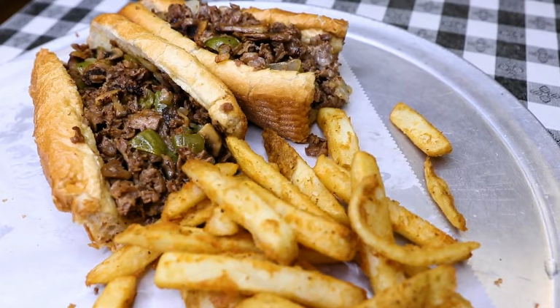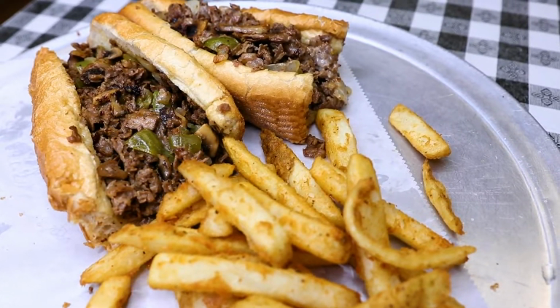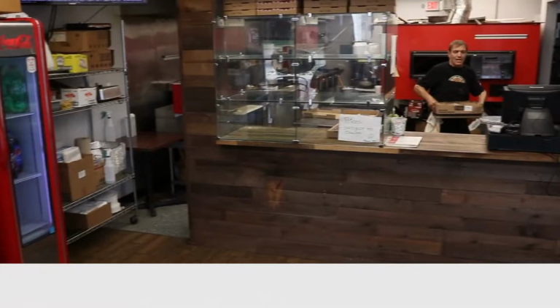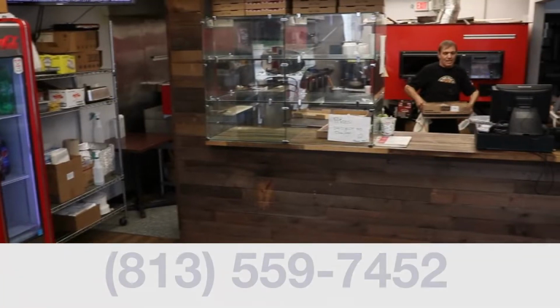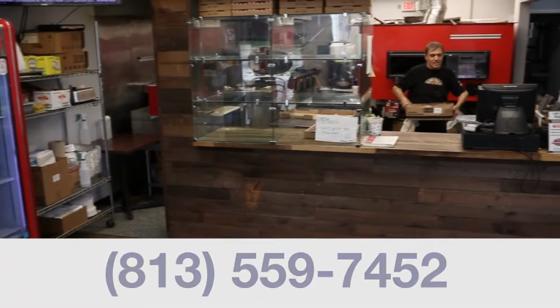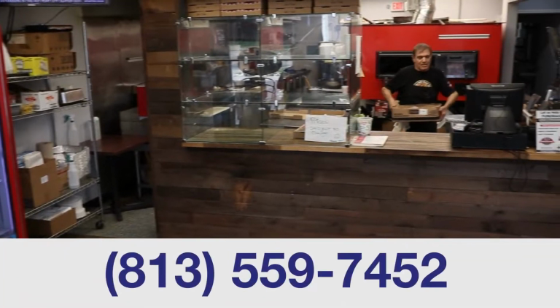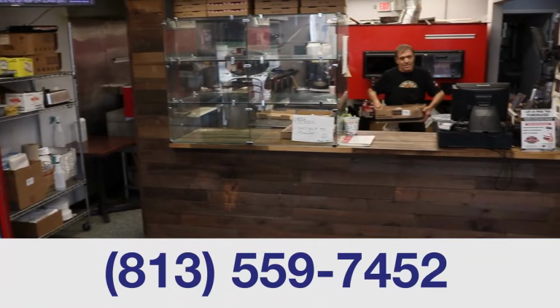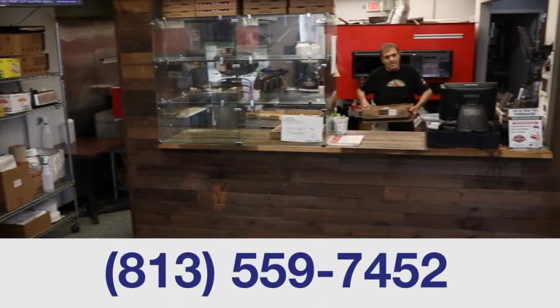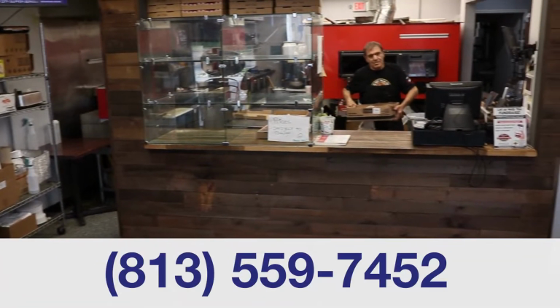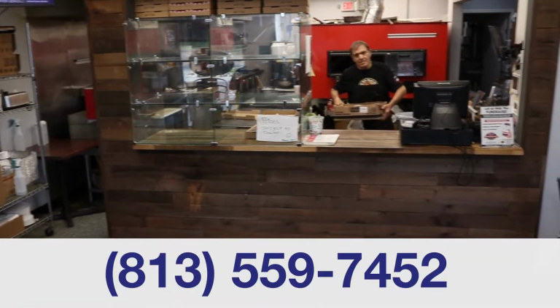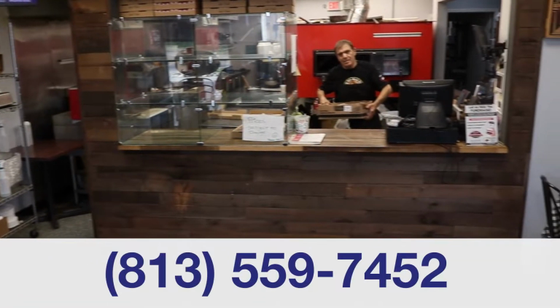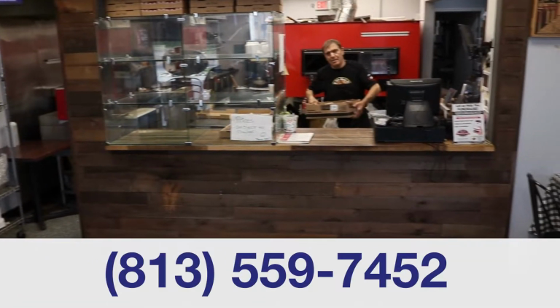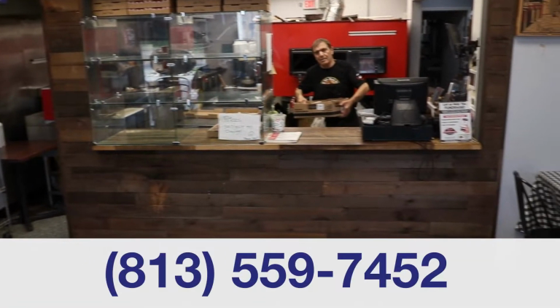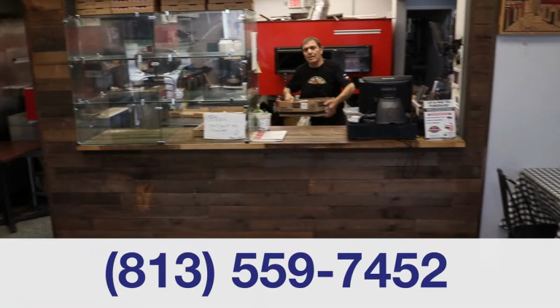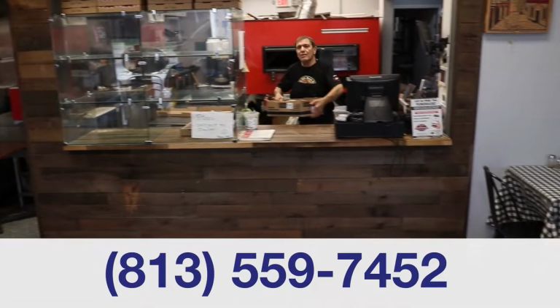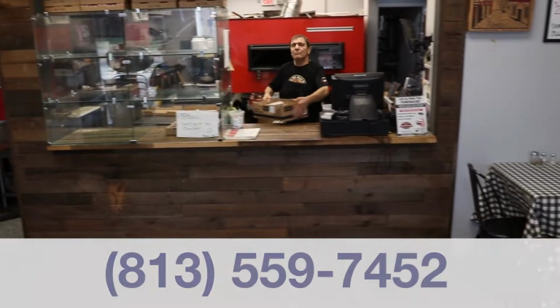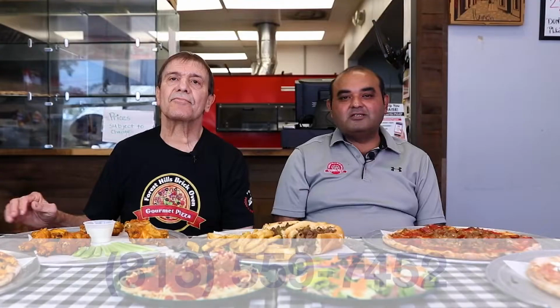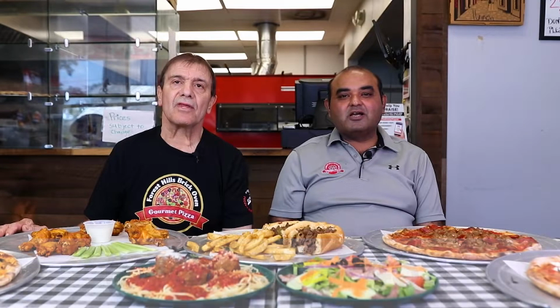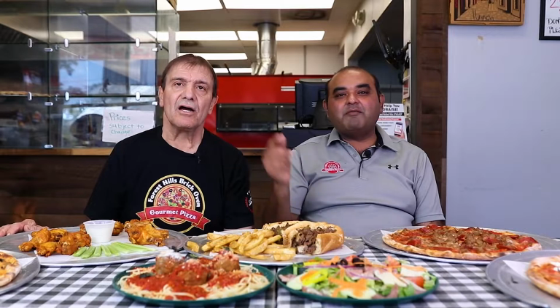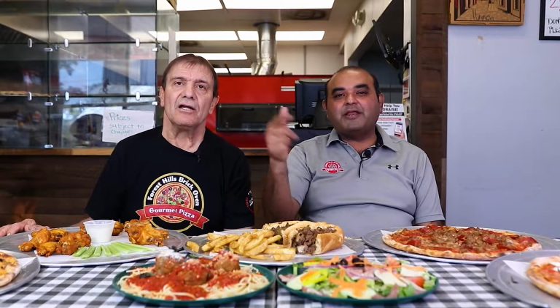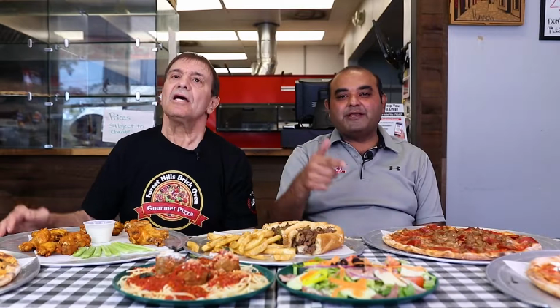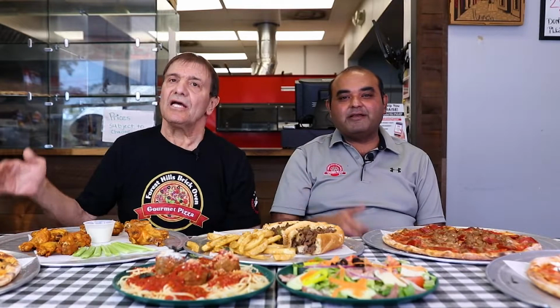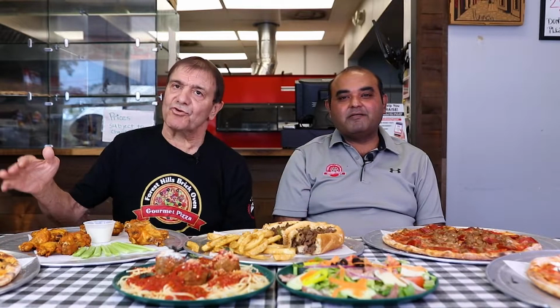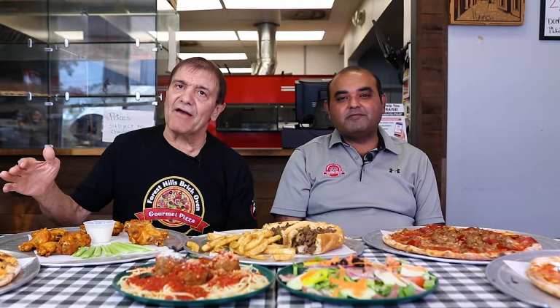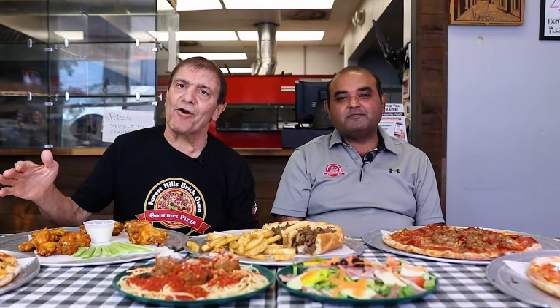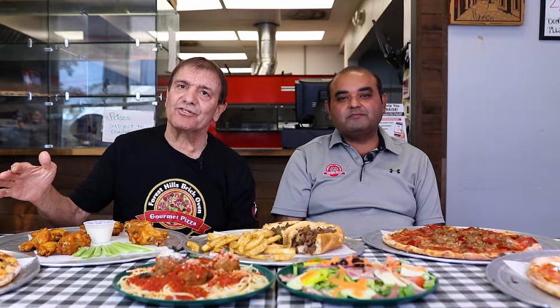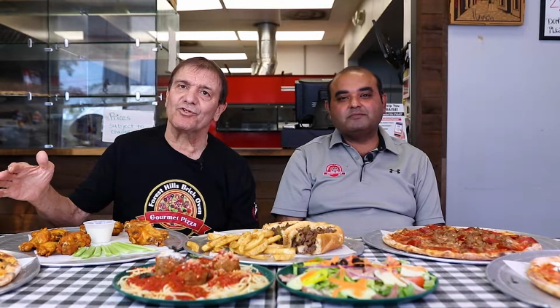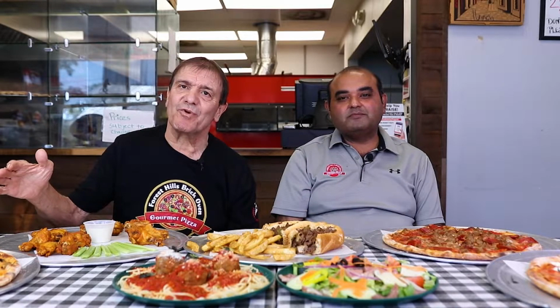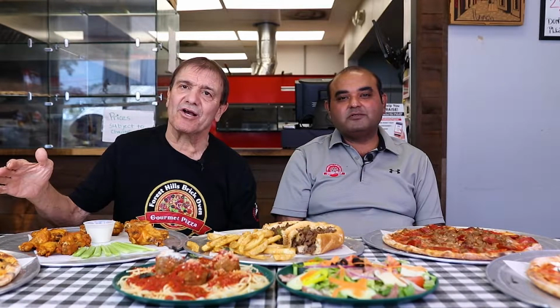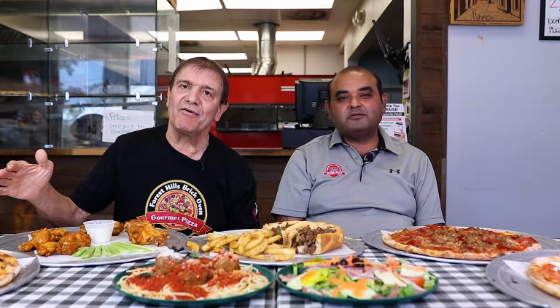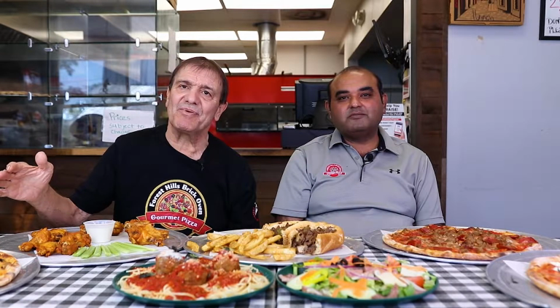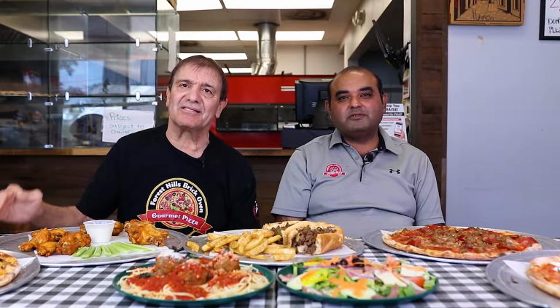We offer takeout and delivery through online ordering. So come on in and try Forest Hills Brick Oven Pizza.